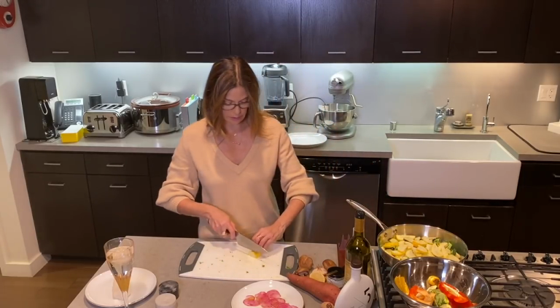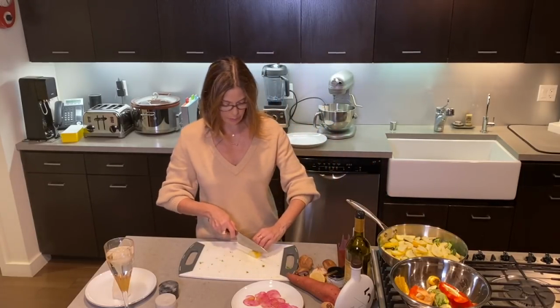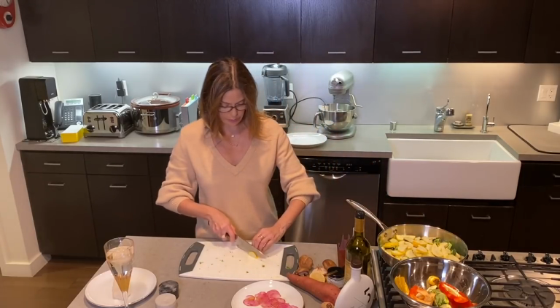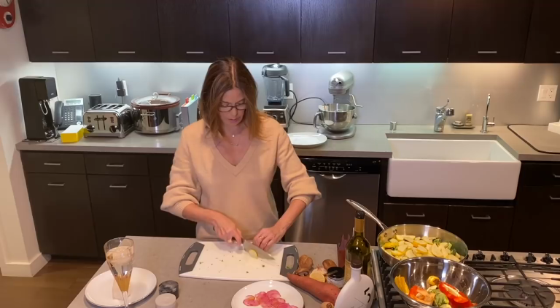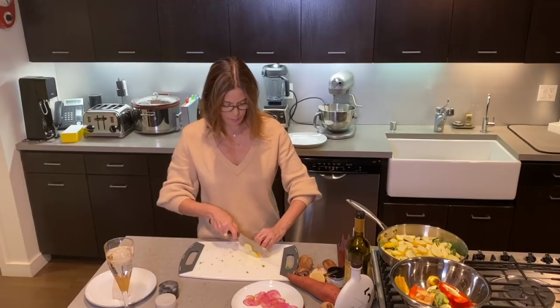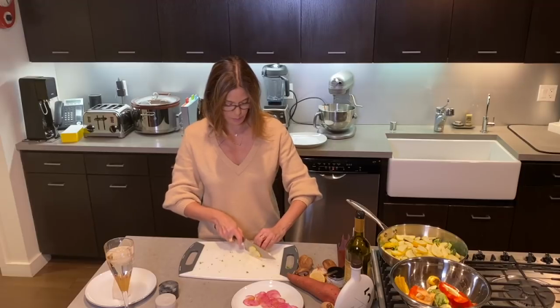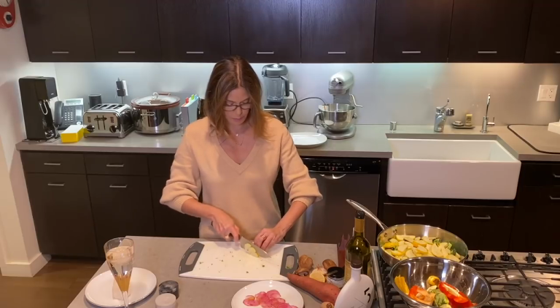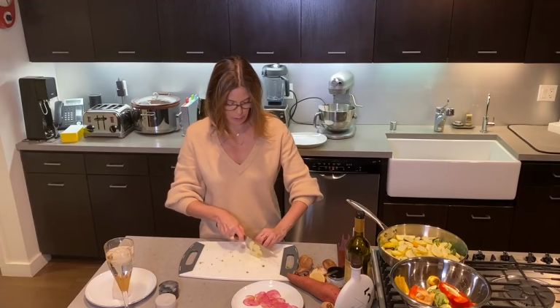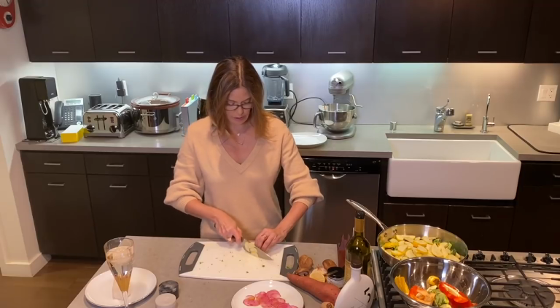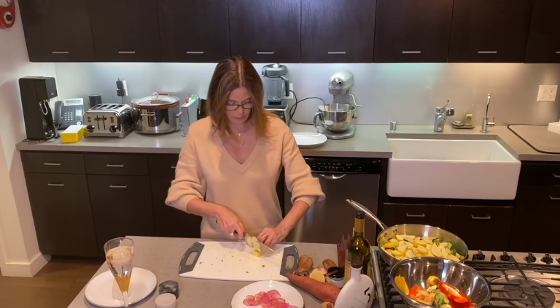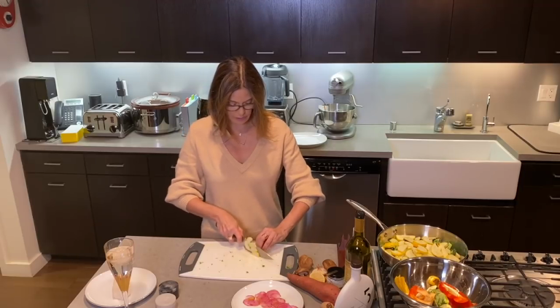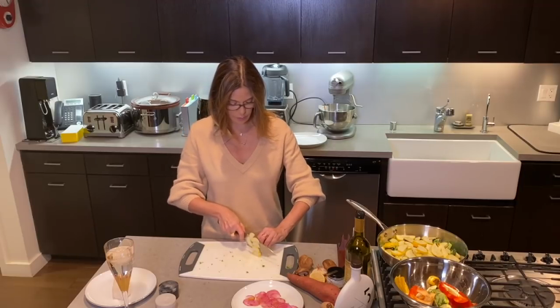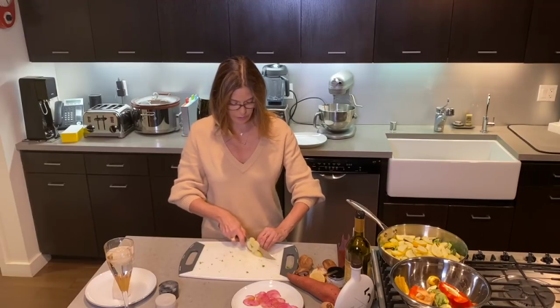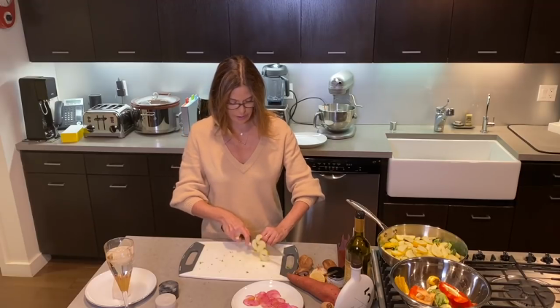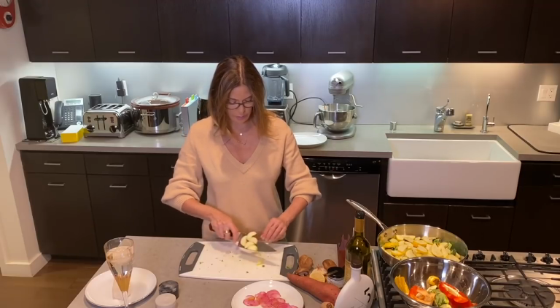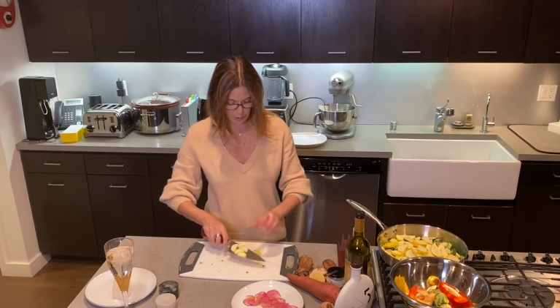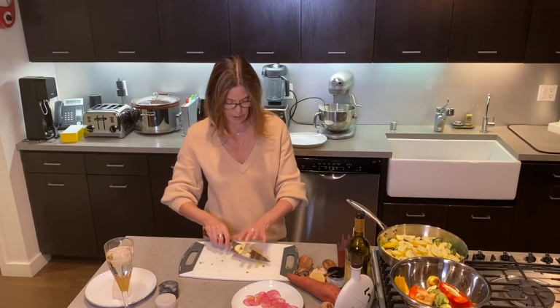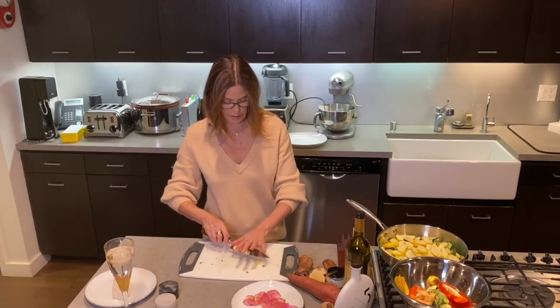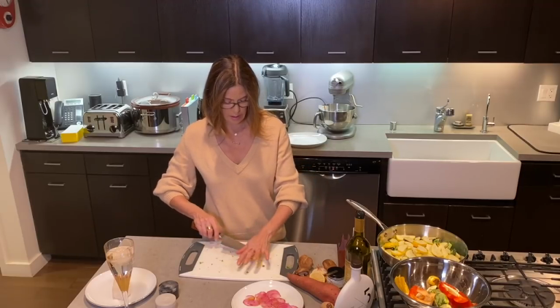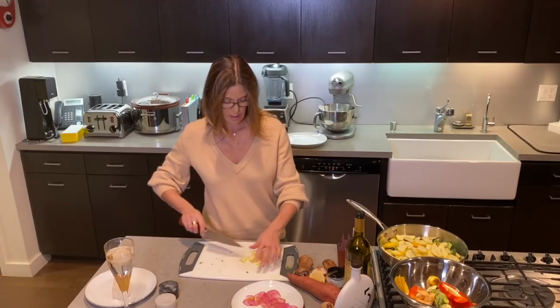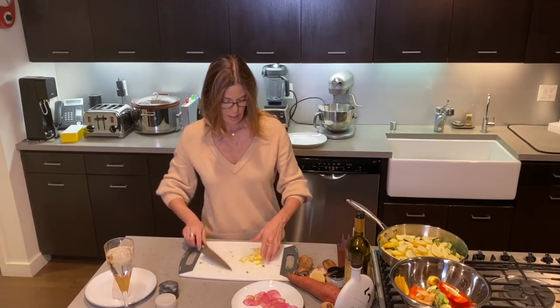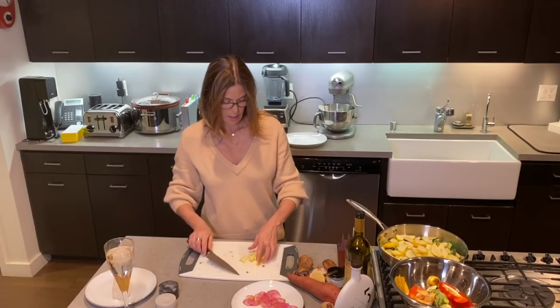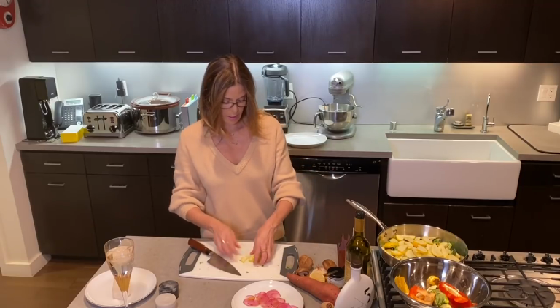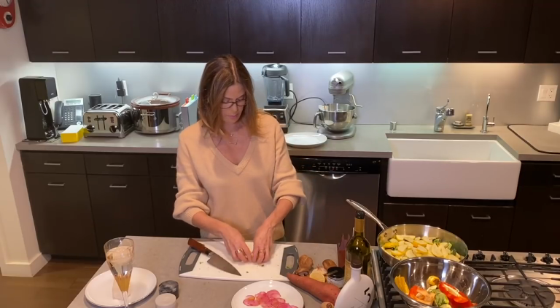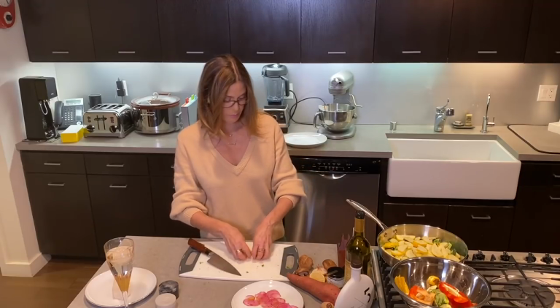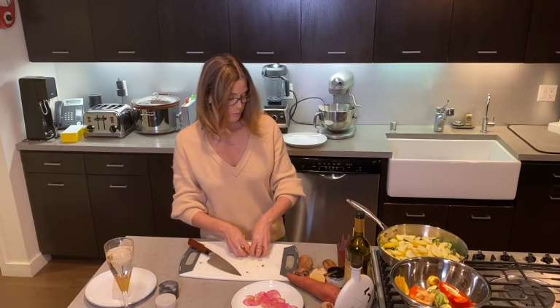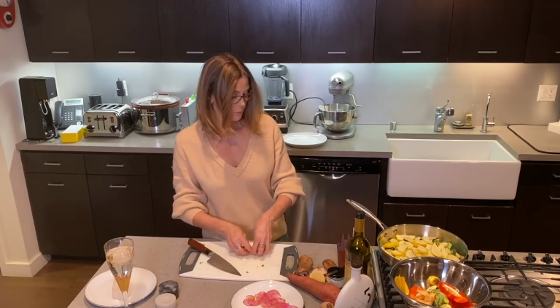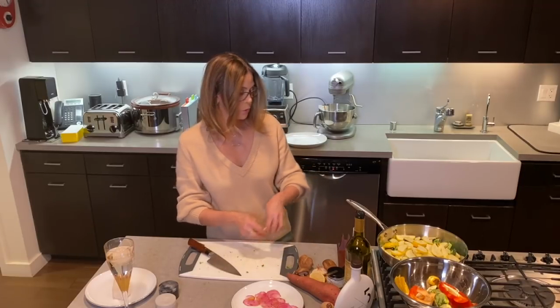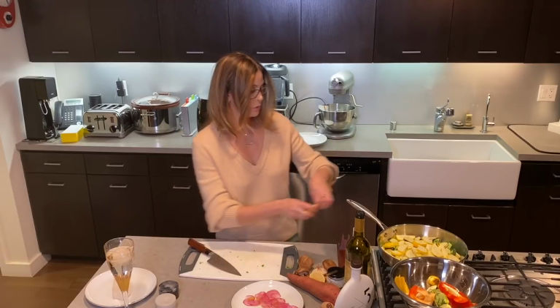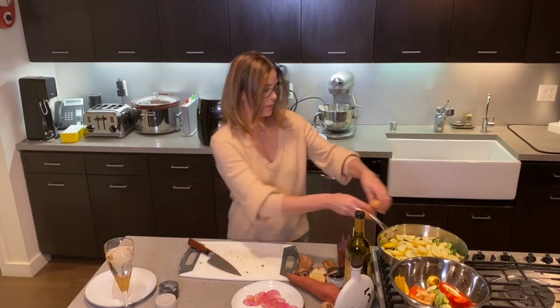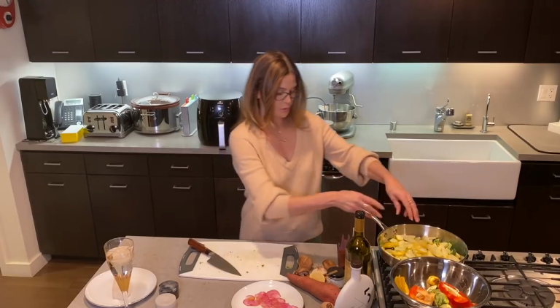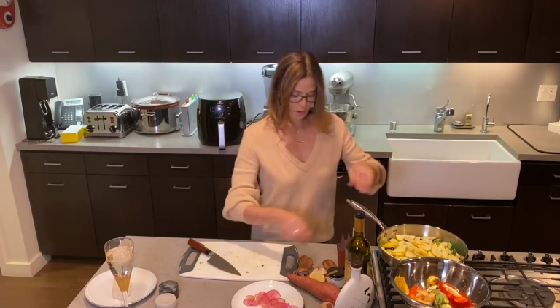This is probably going to be too much food for me, but I like to cook more than I think I'll eat. If I have extra vegetables, tomorrow morning that's an easy omelet — just reheat them, throw a couple eggs on top, and you've got a healthy protein and vegetable thing in the morning.